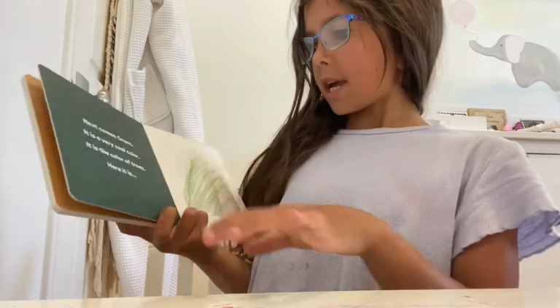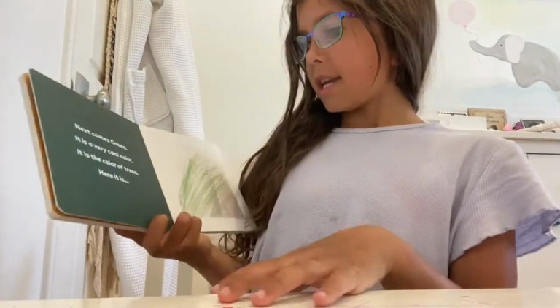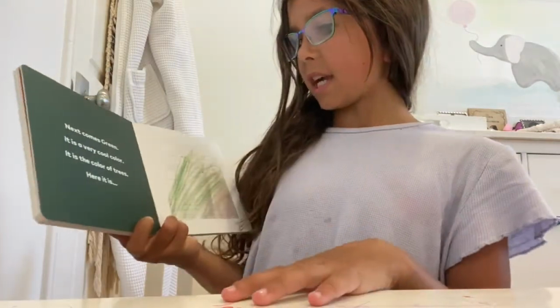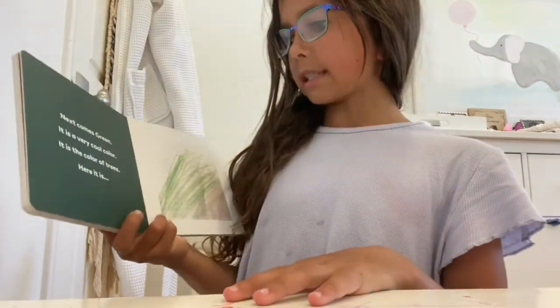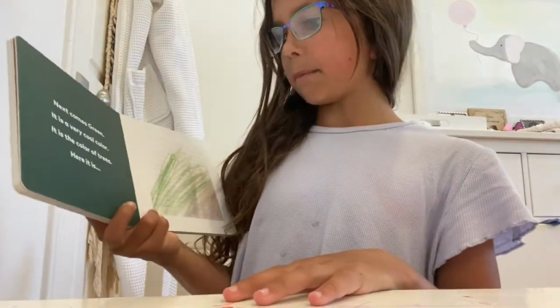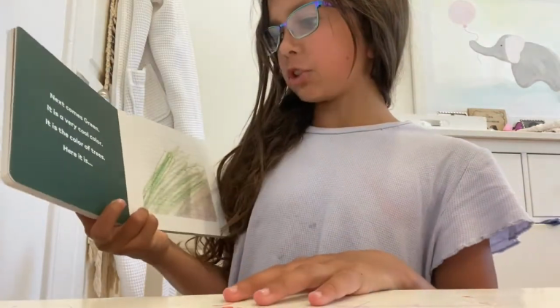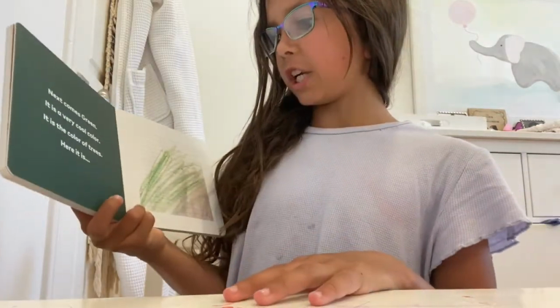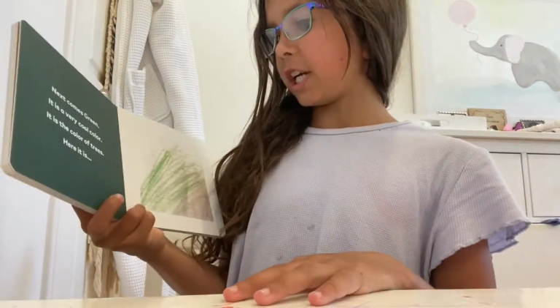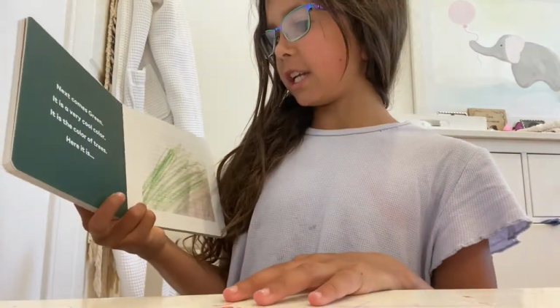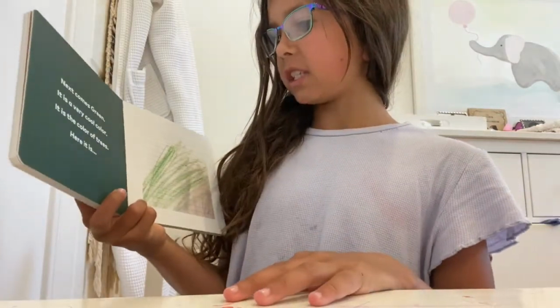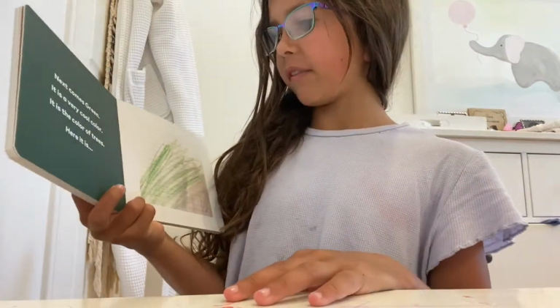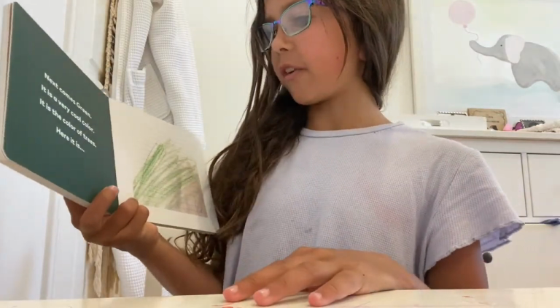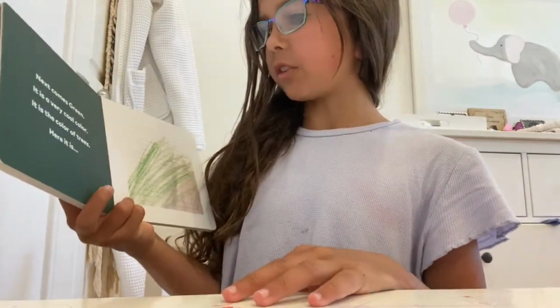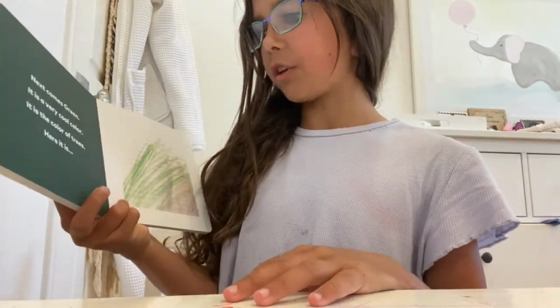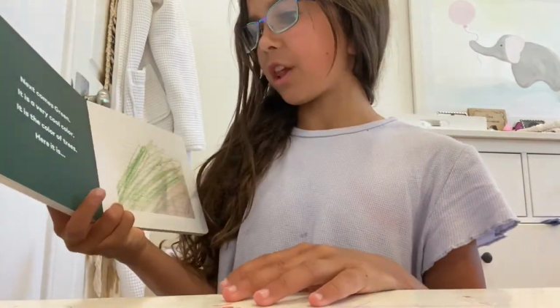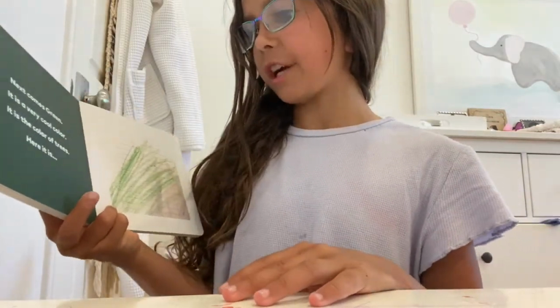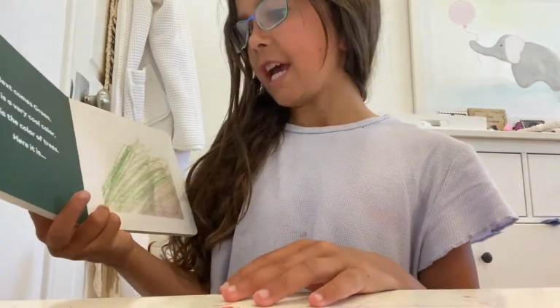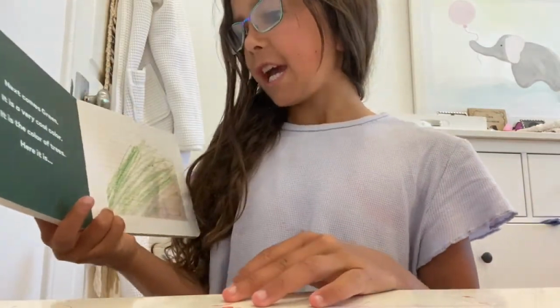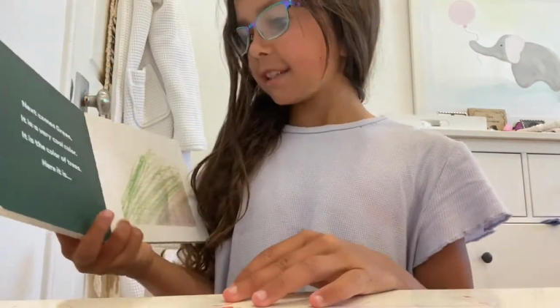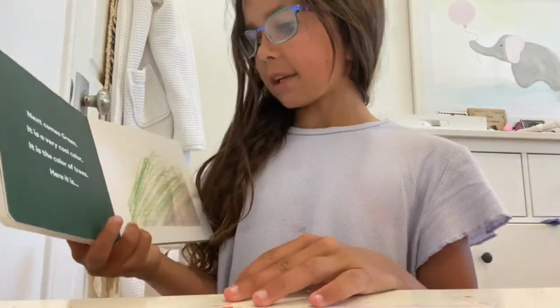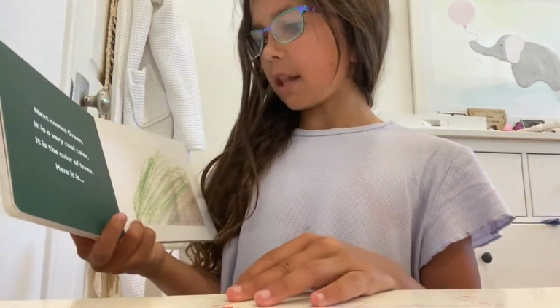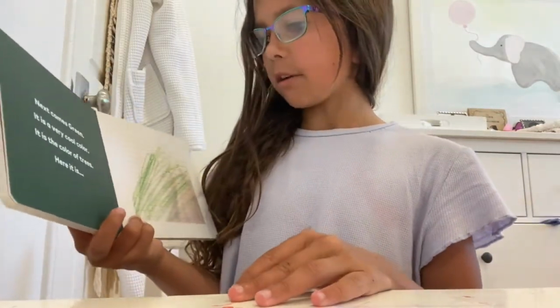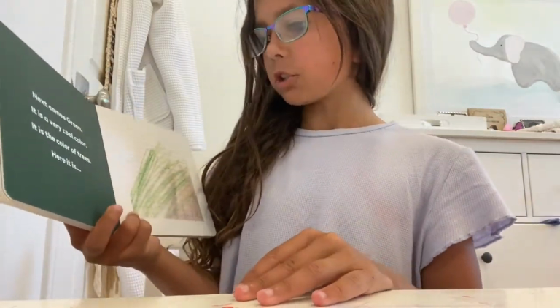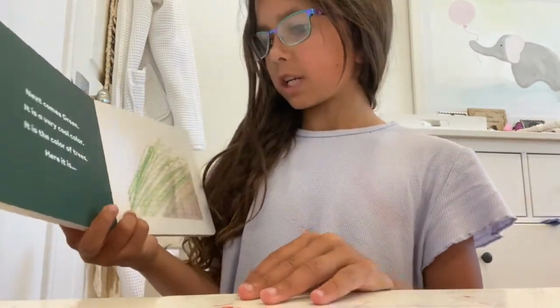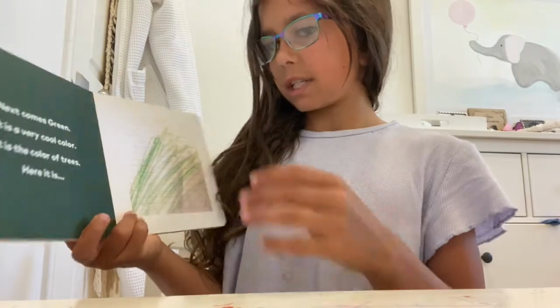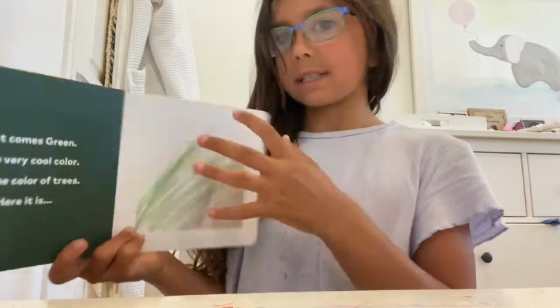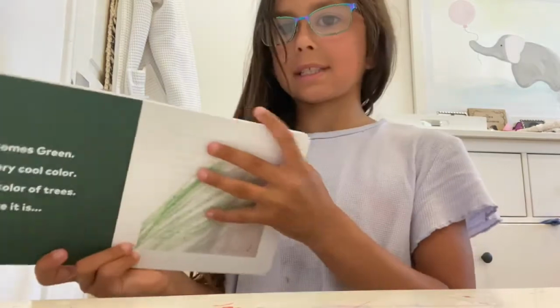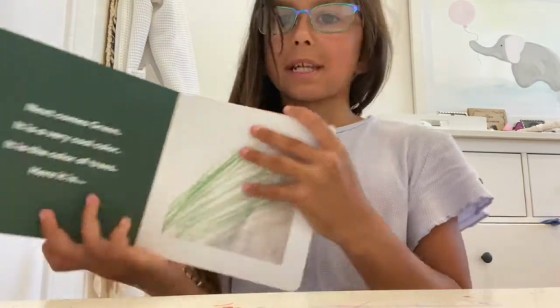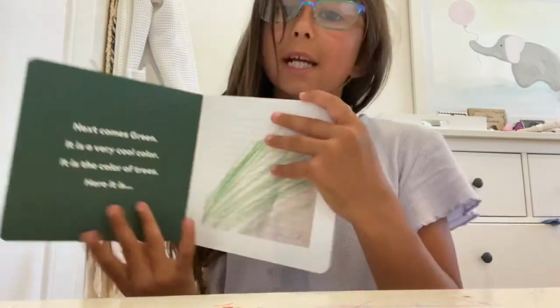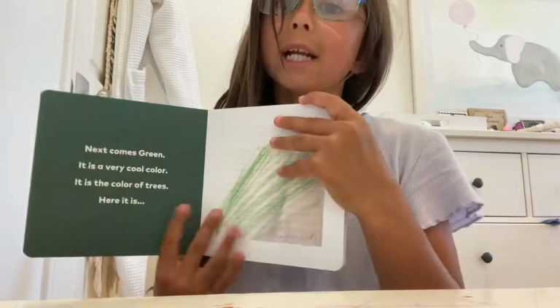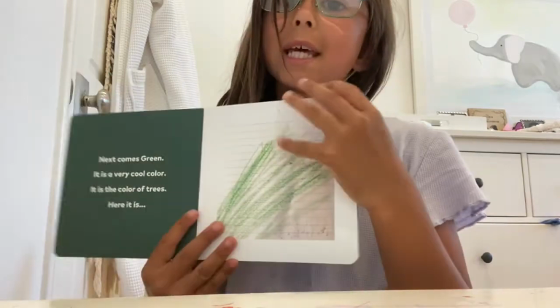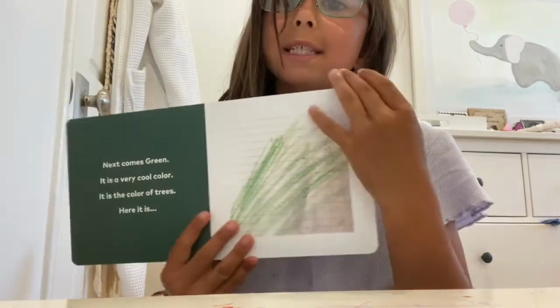Next comes green. It is a very cool color. It is the color of trees. Here it is.